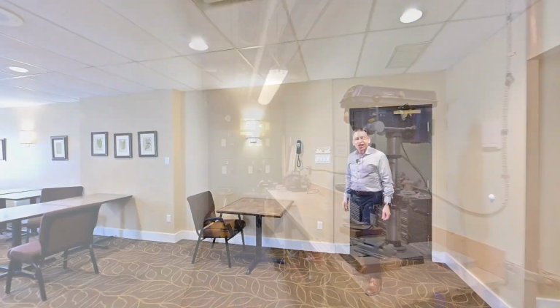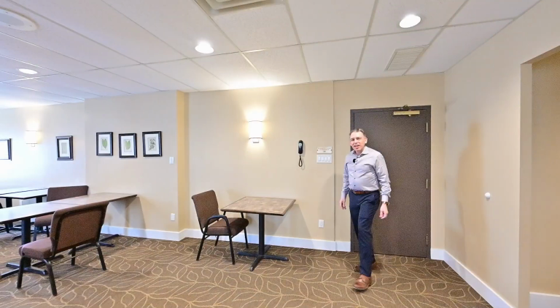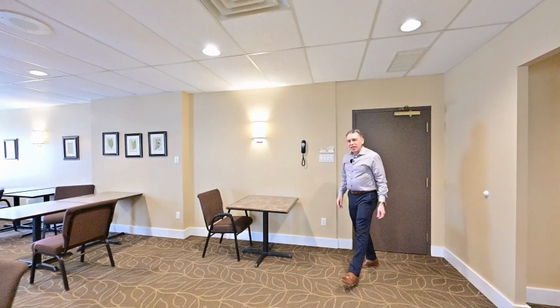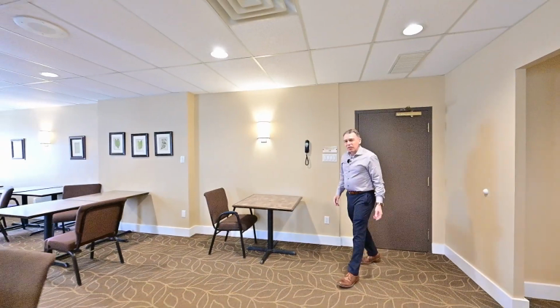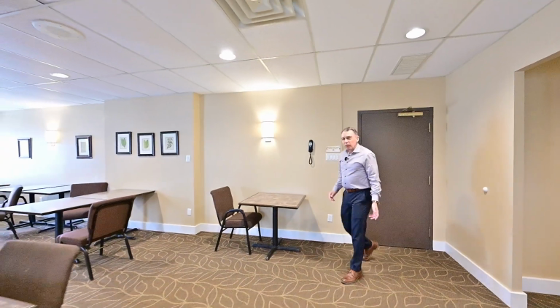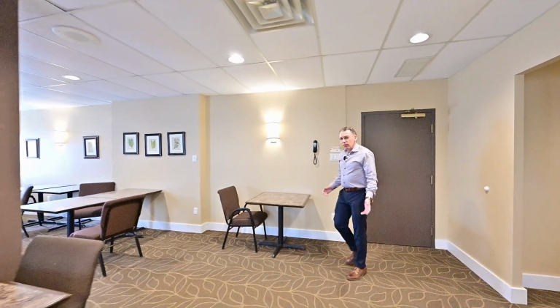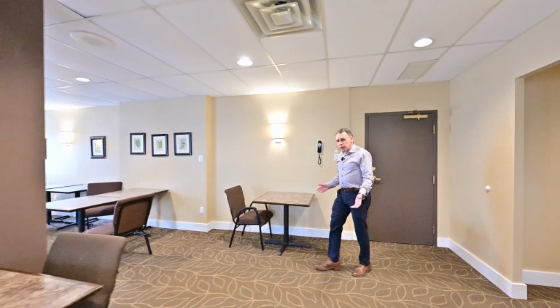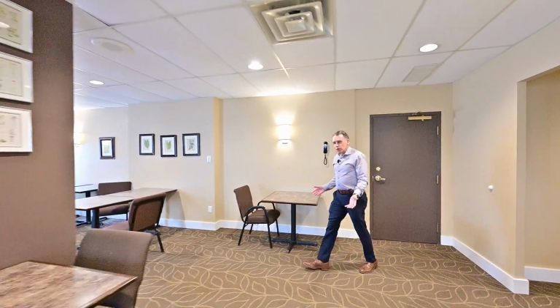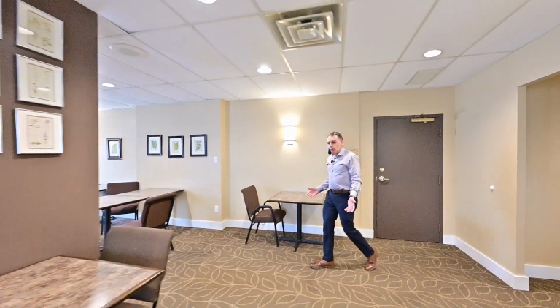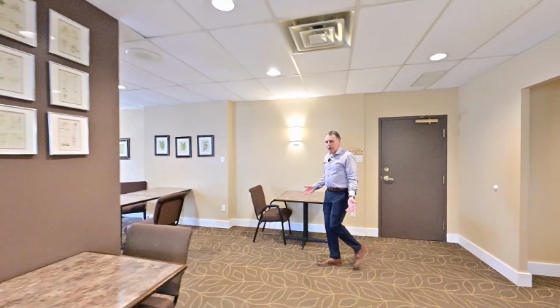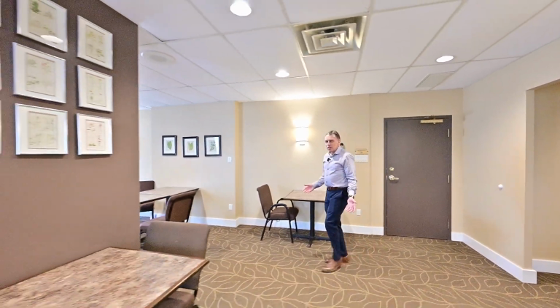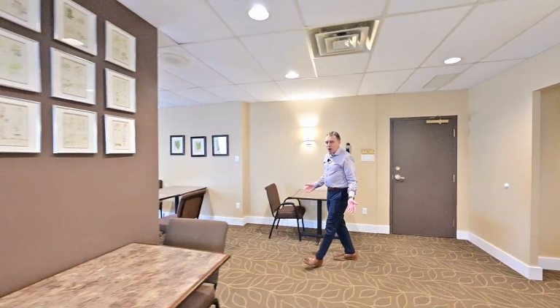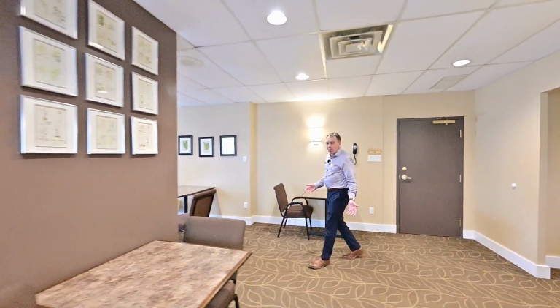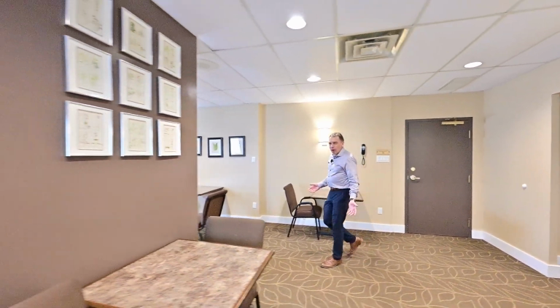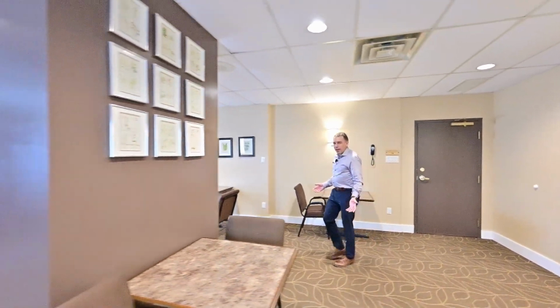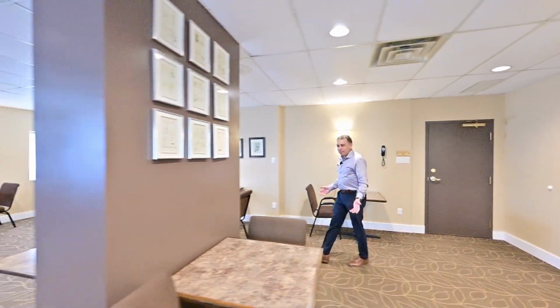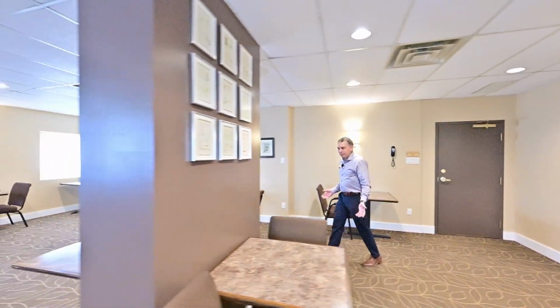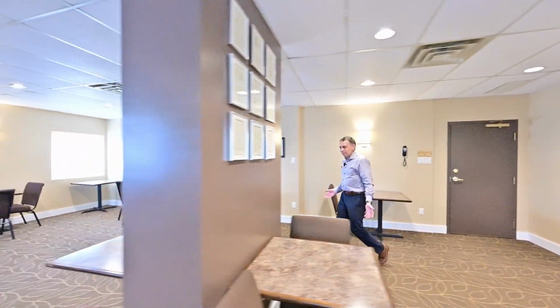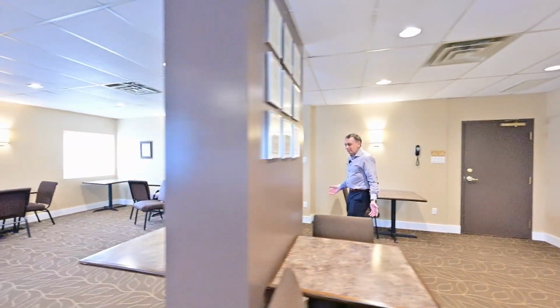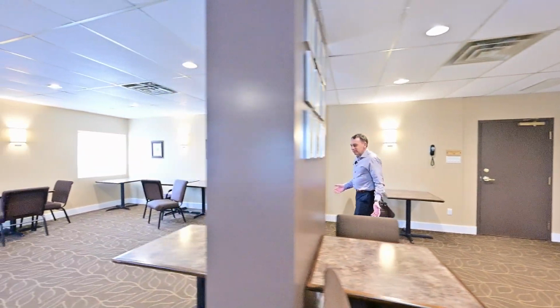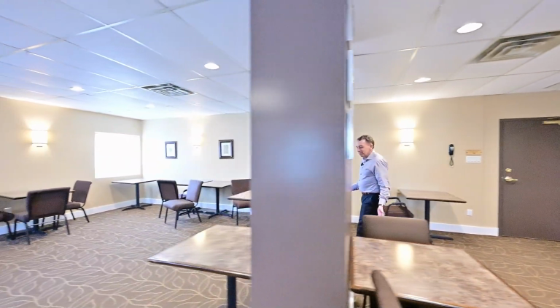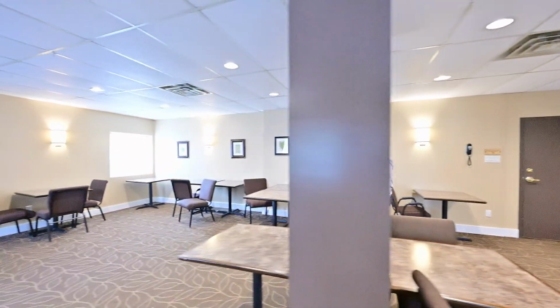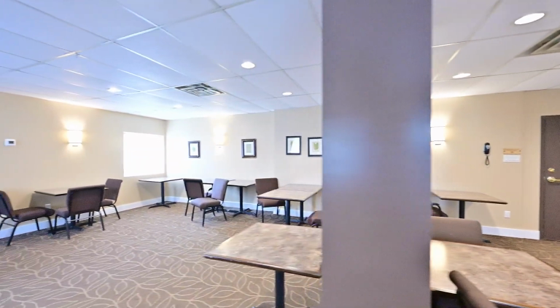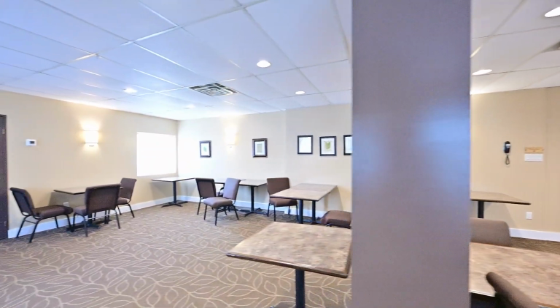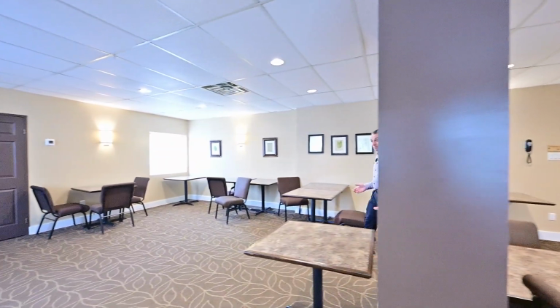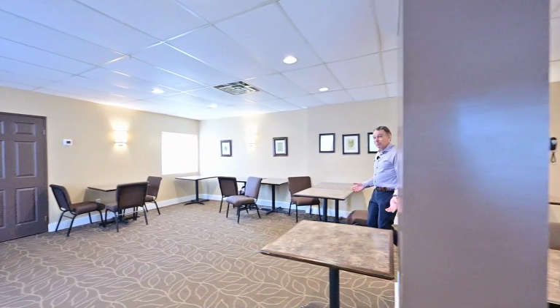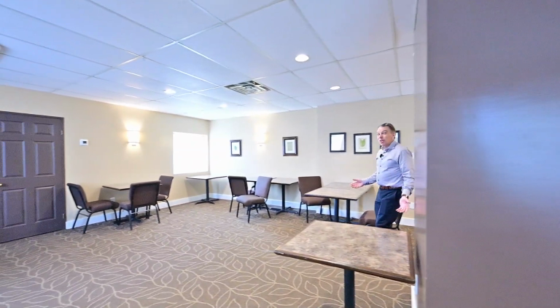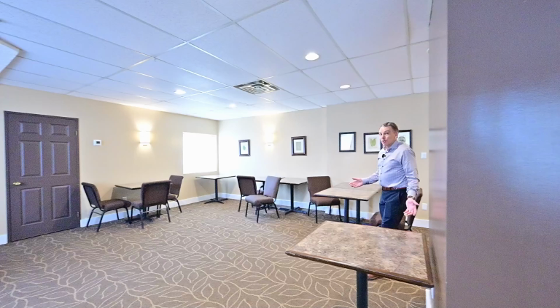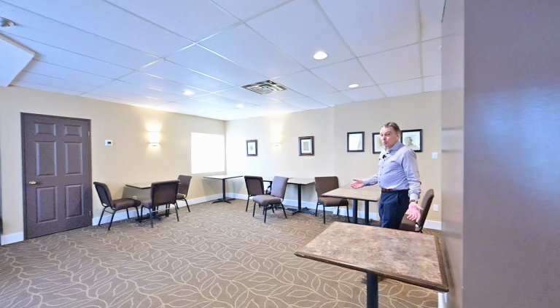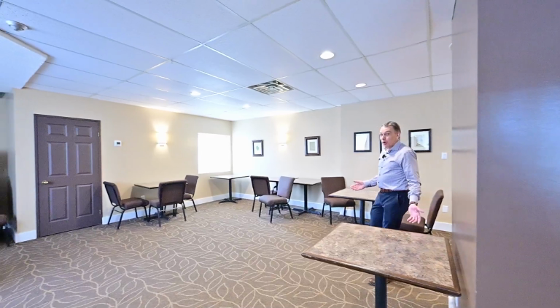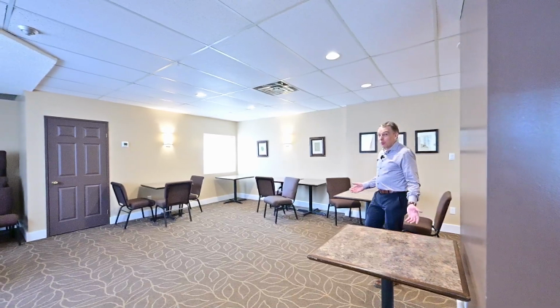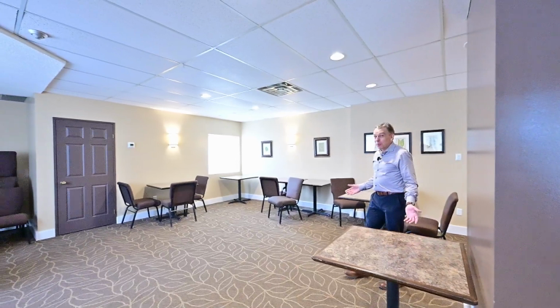You got 50 or so friends dropping by? Here's the party room.